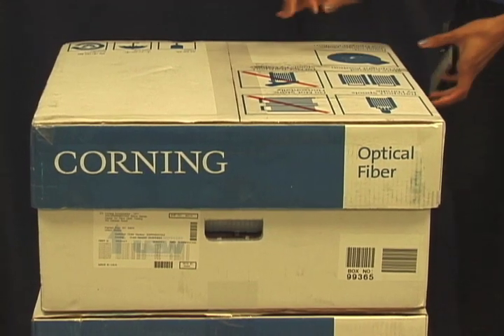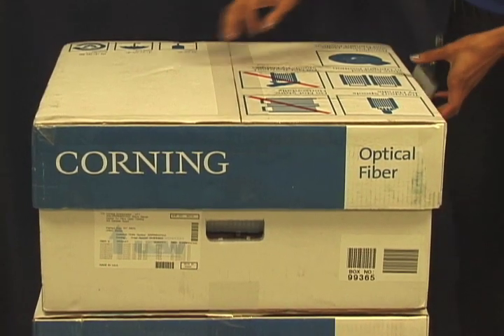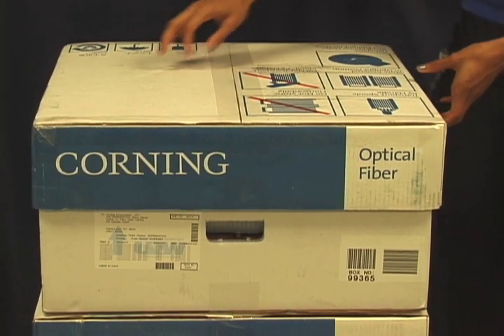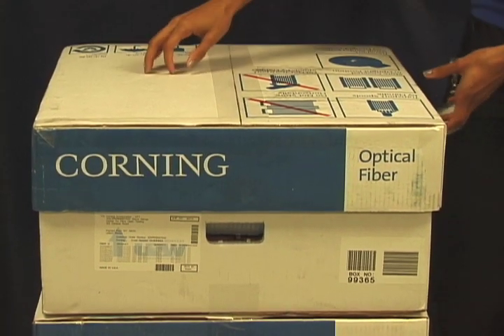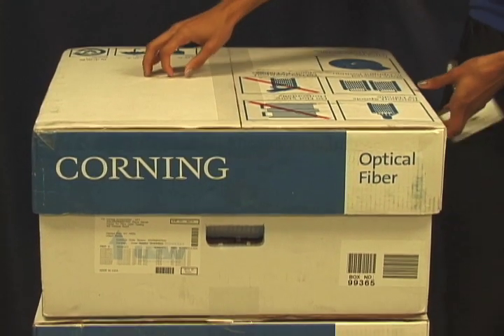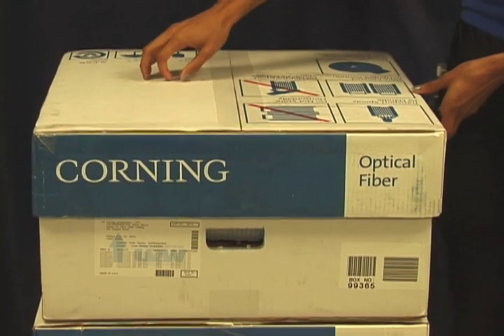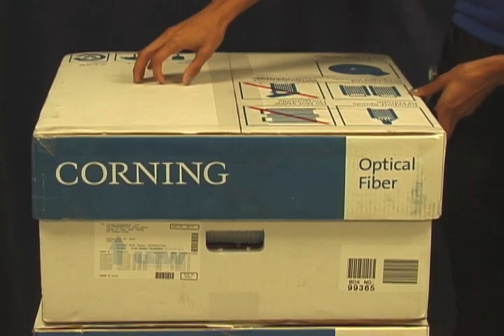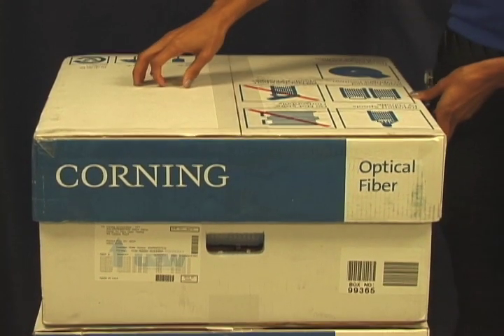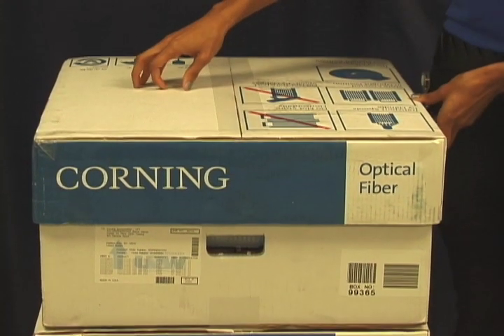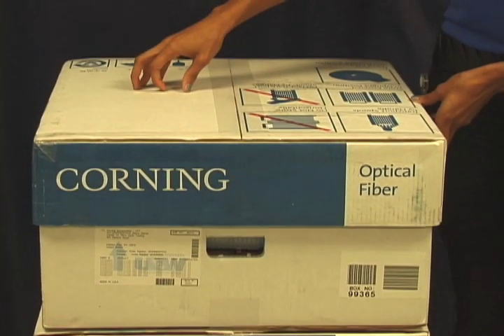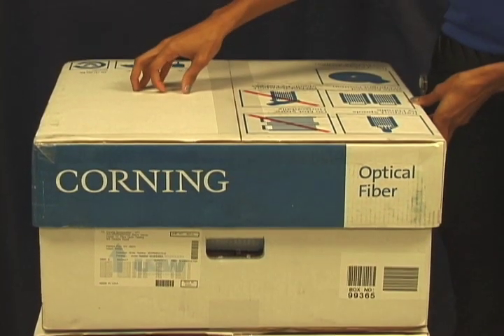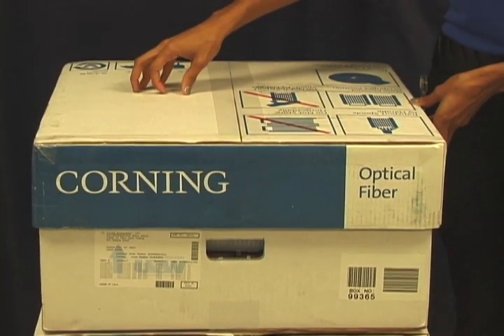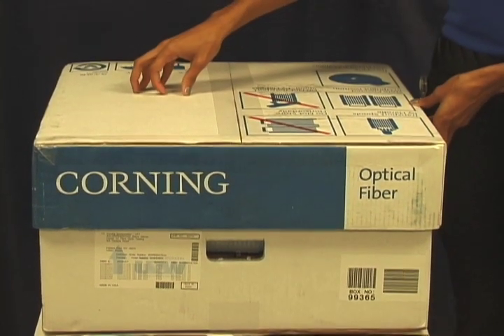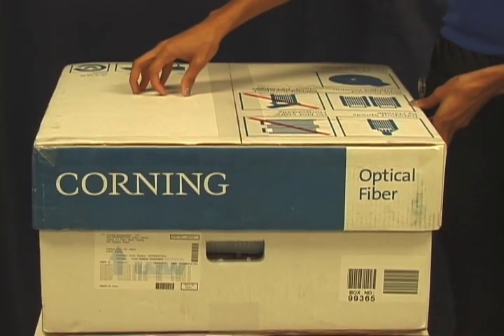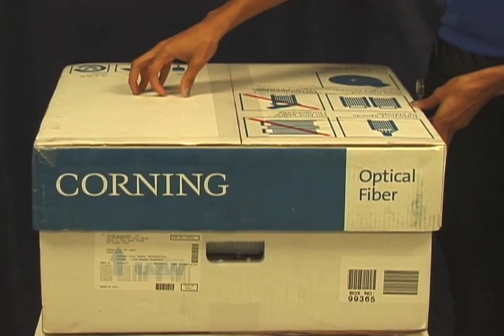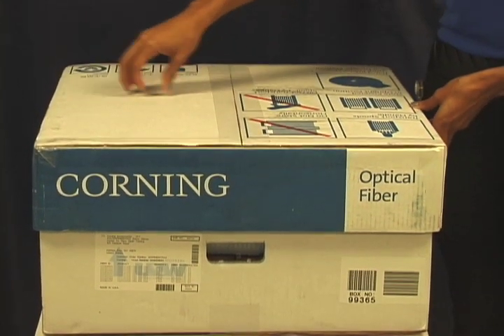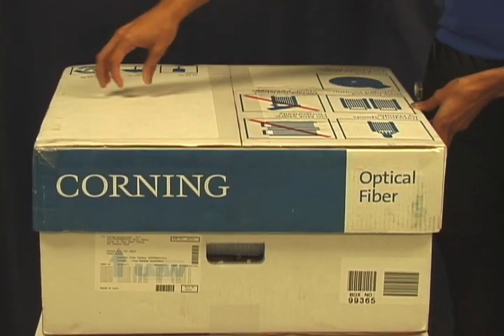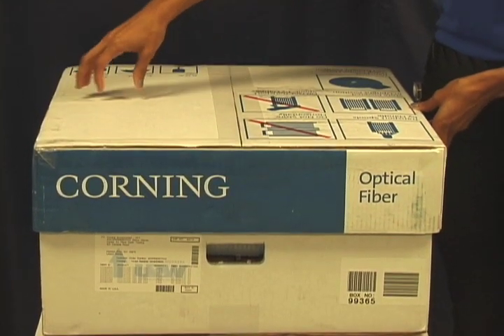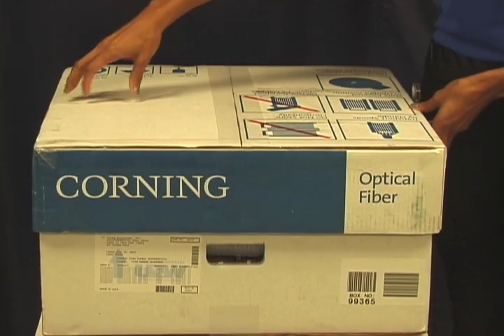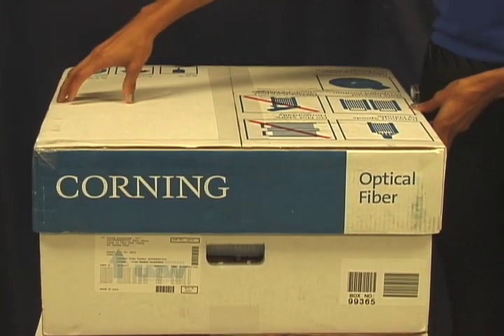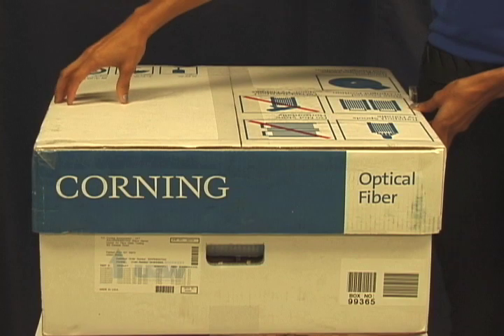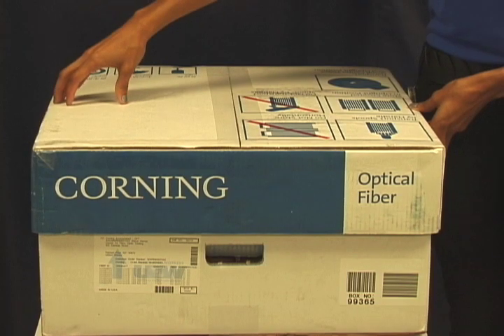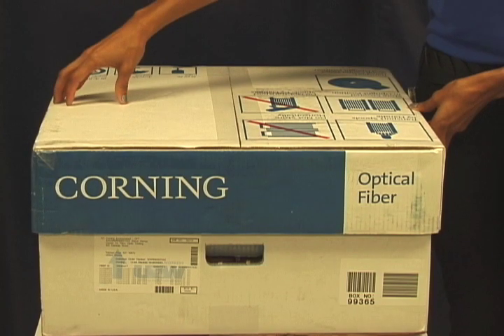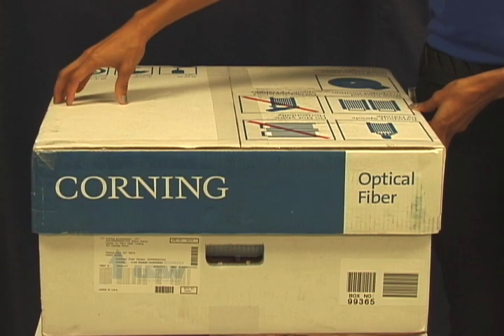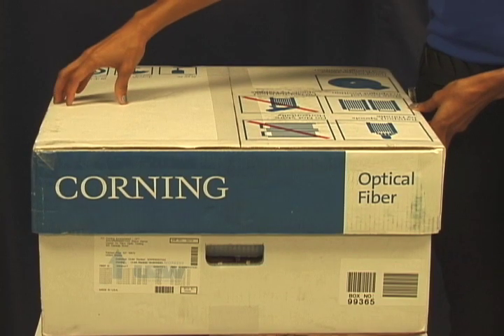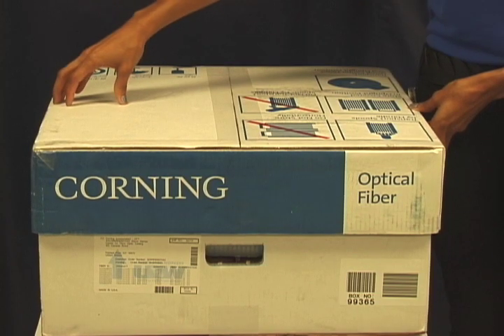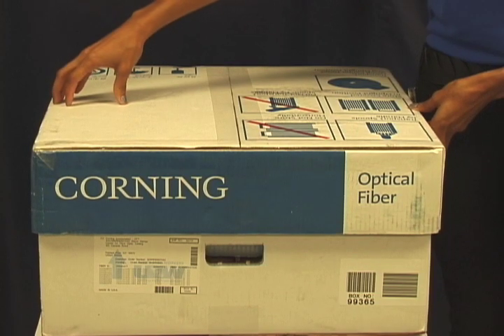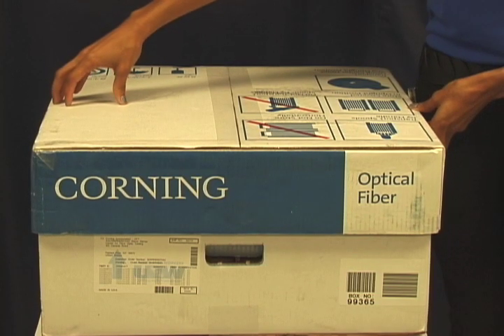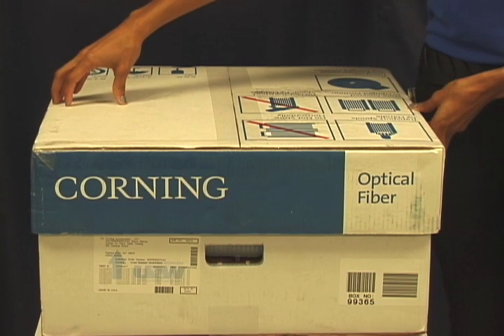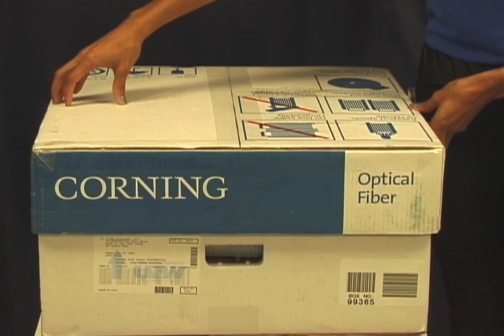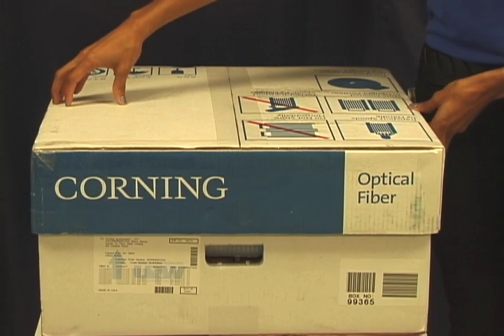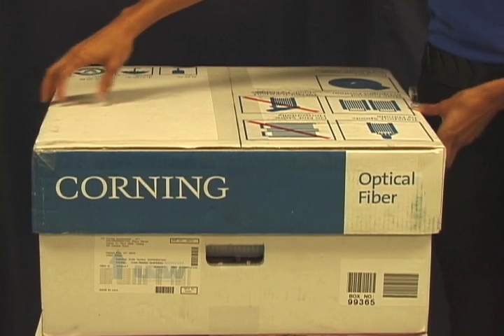The next step is removal of the lid. When you remove the lid, you want to make sure that you lift it straight up.